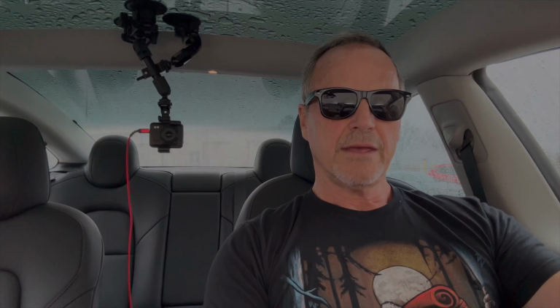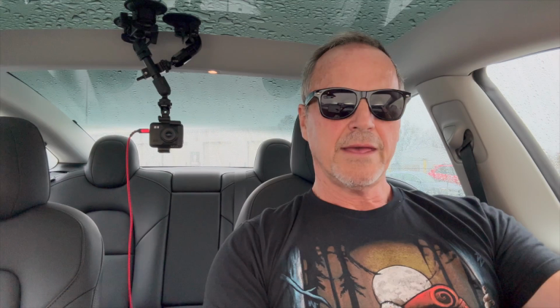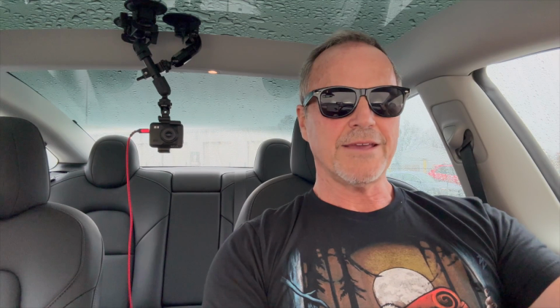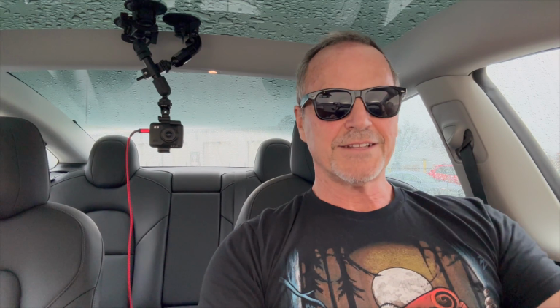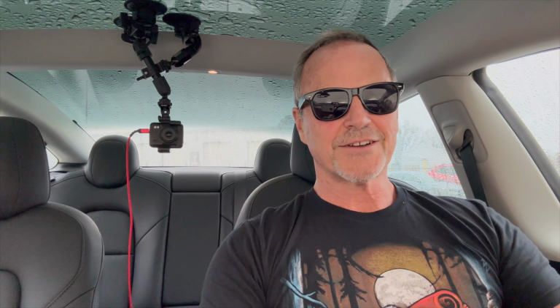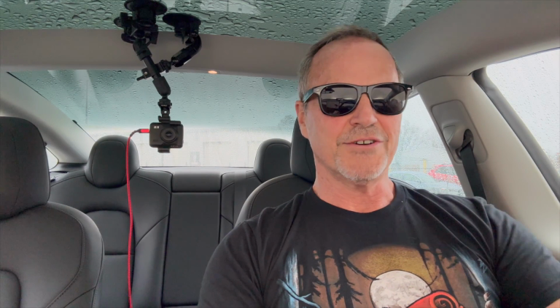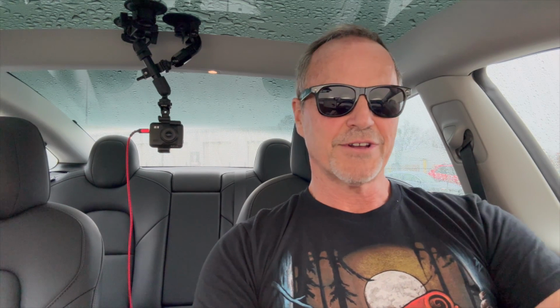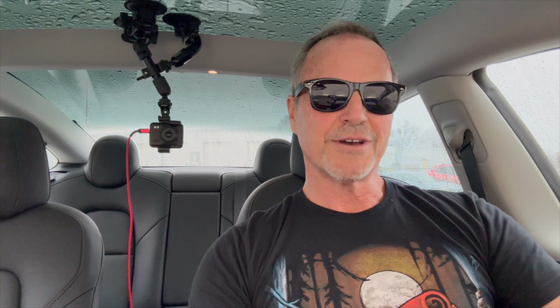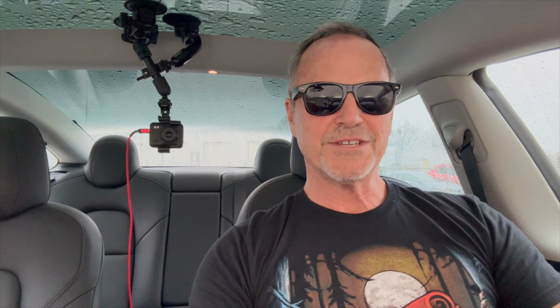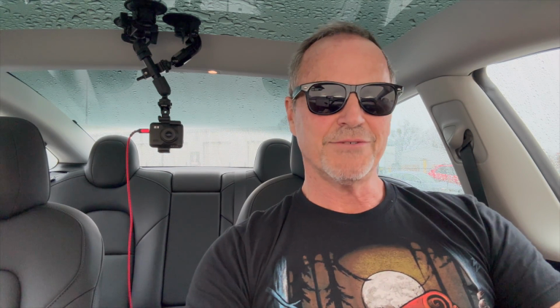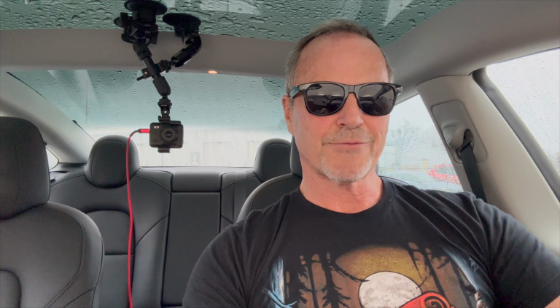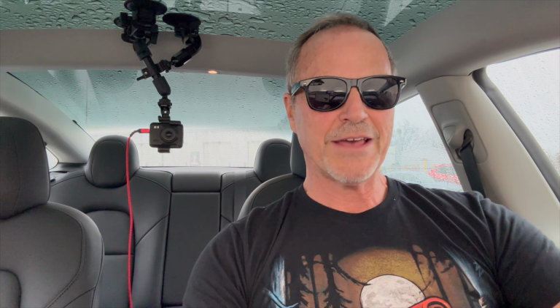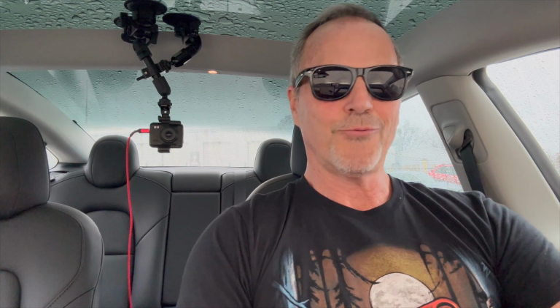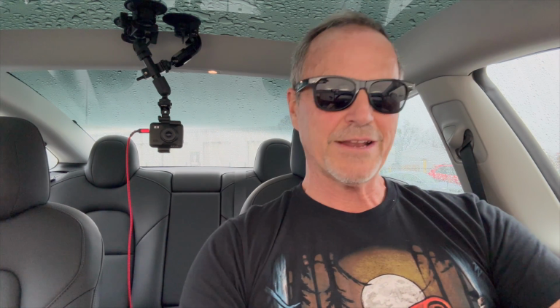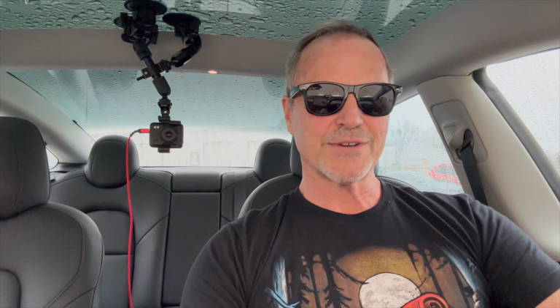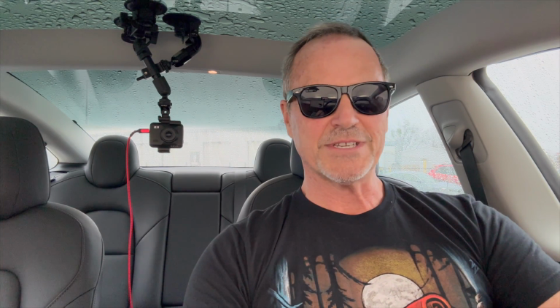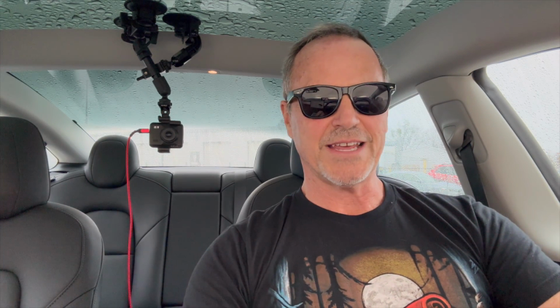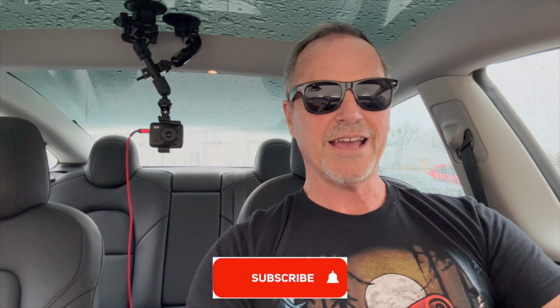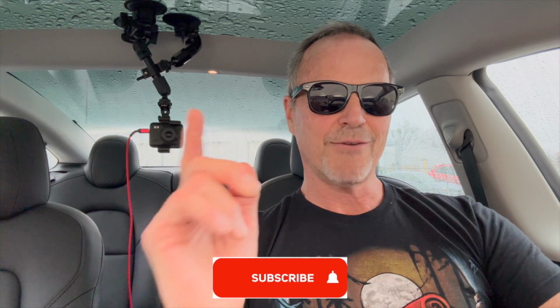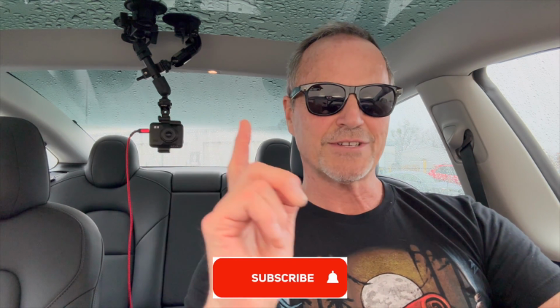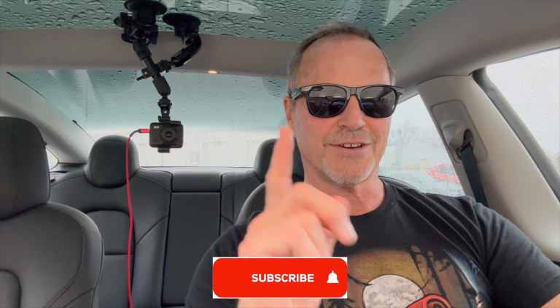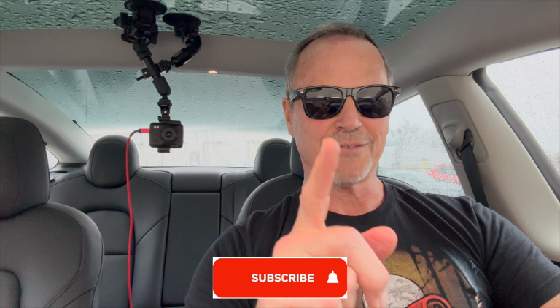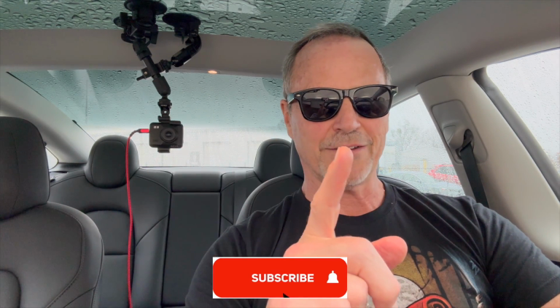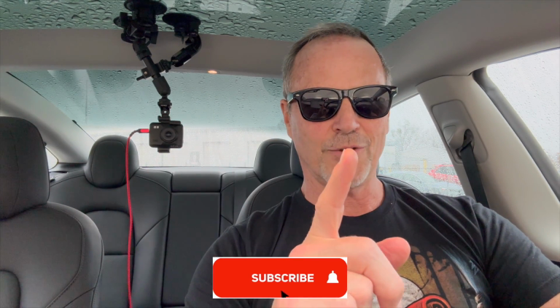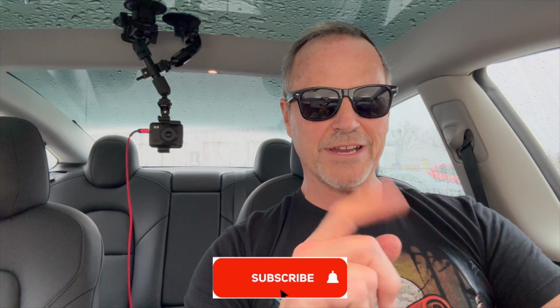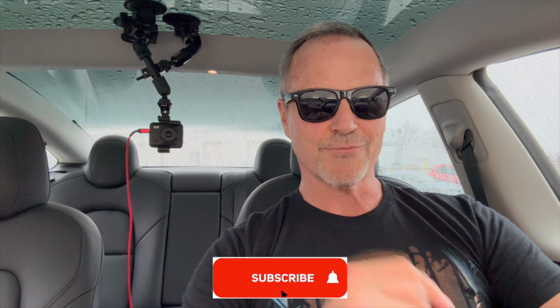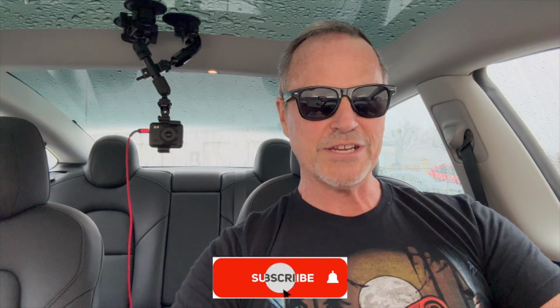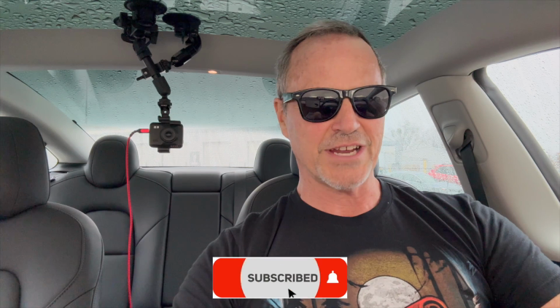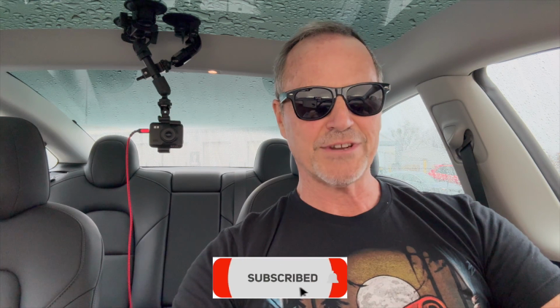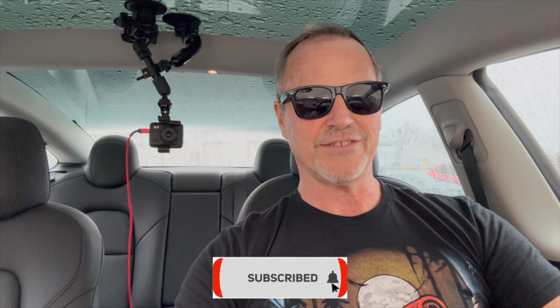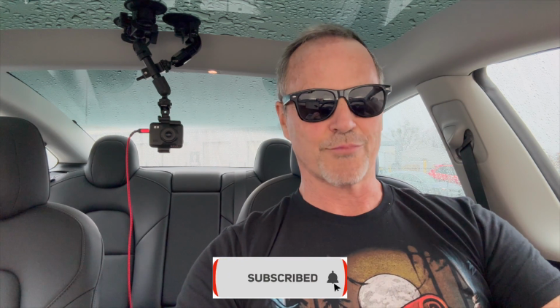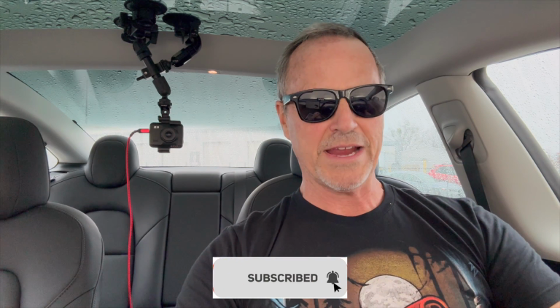Hey y'all, it's Dr. Know It All coming to you on a rather wet Christmas day. I want to talk about what is regenerative braking.